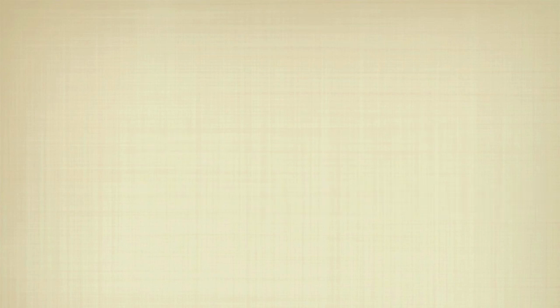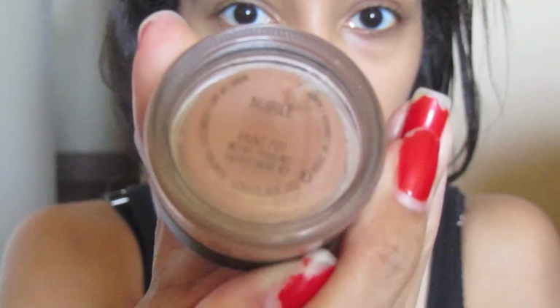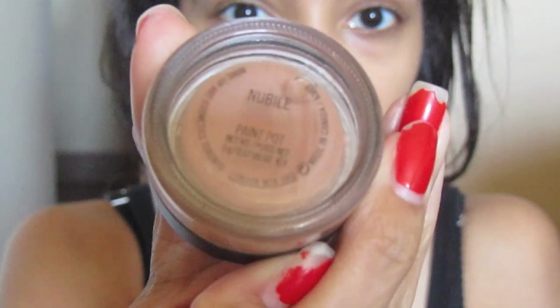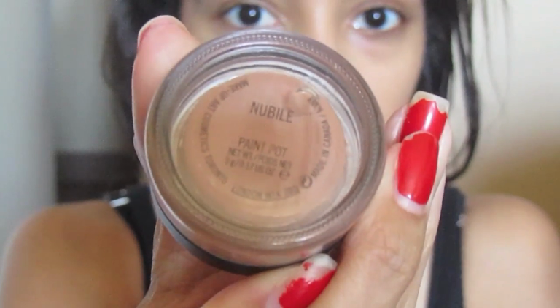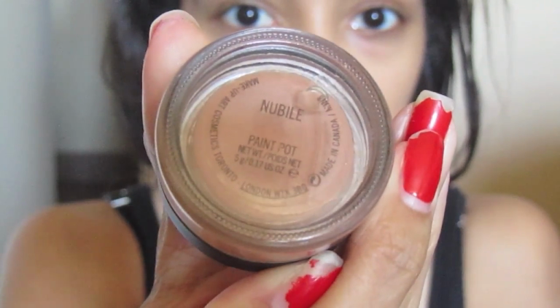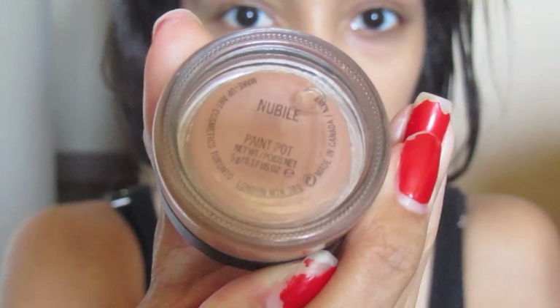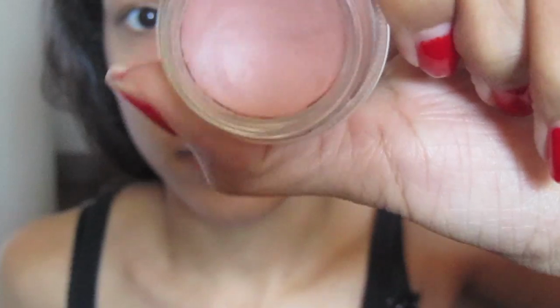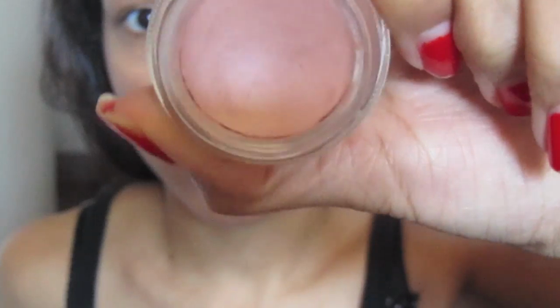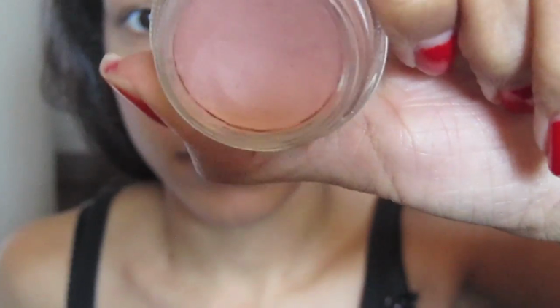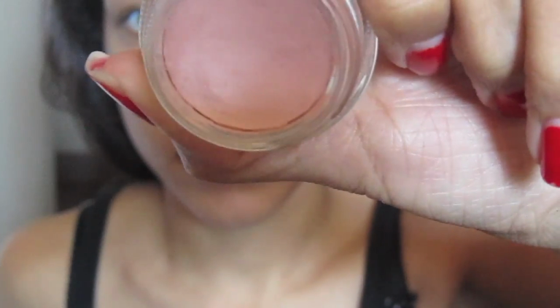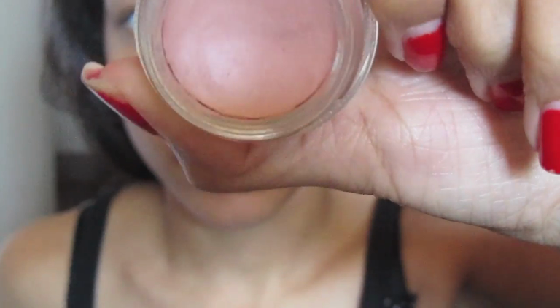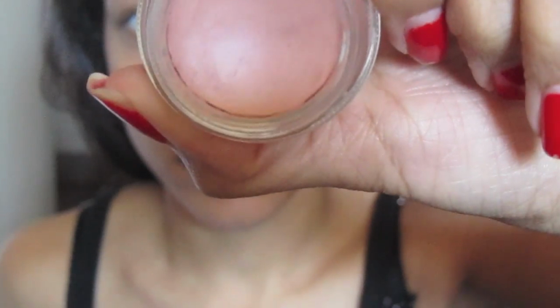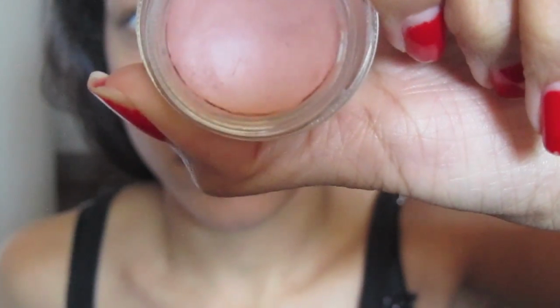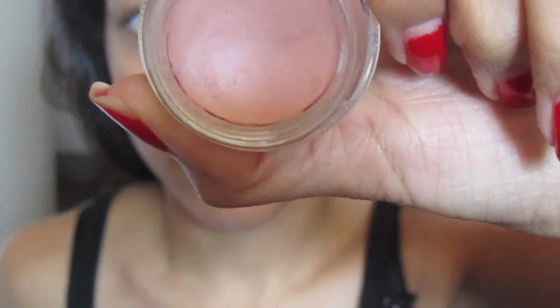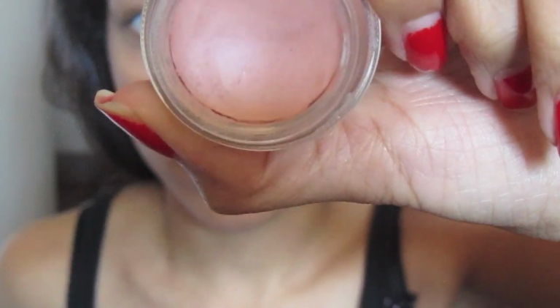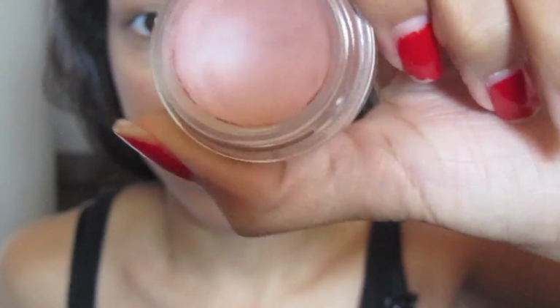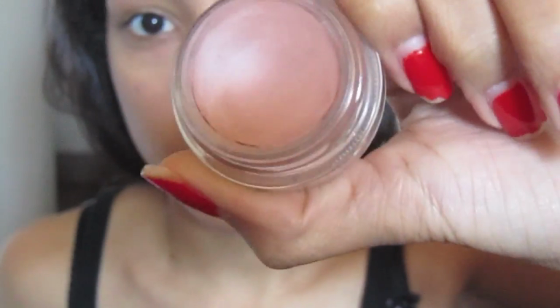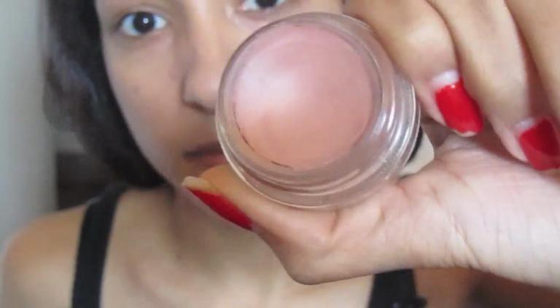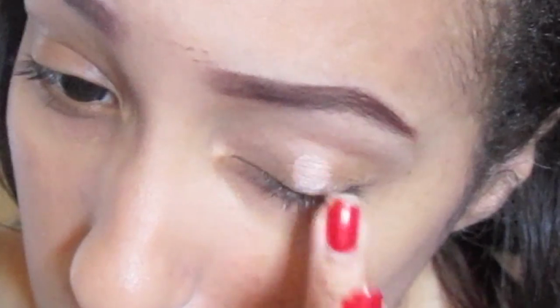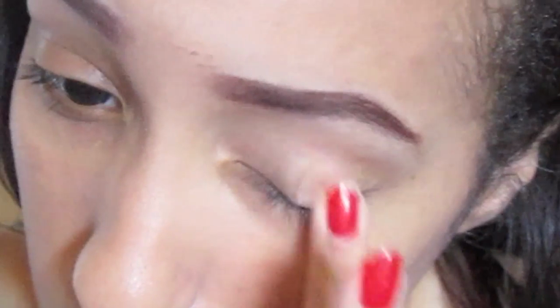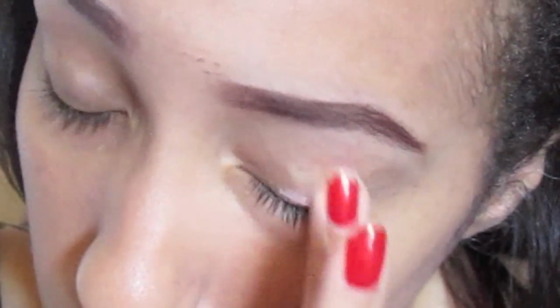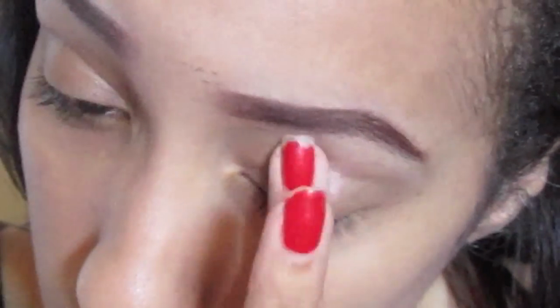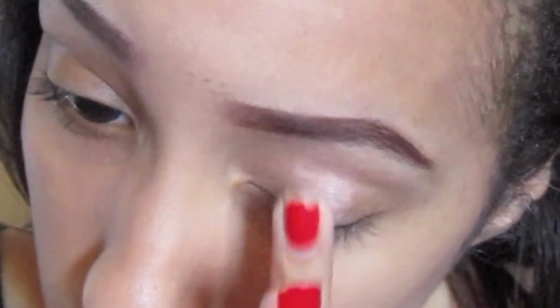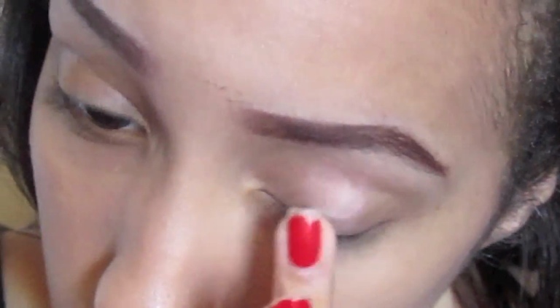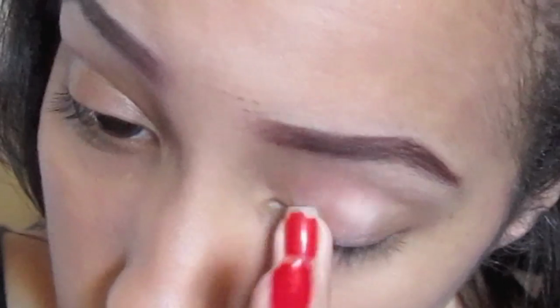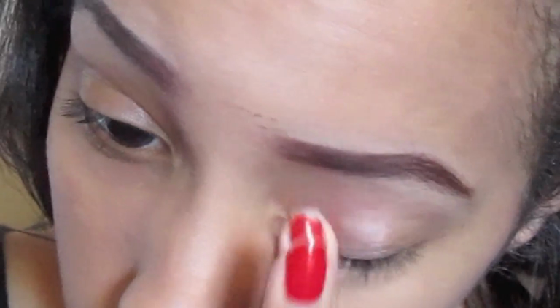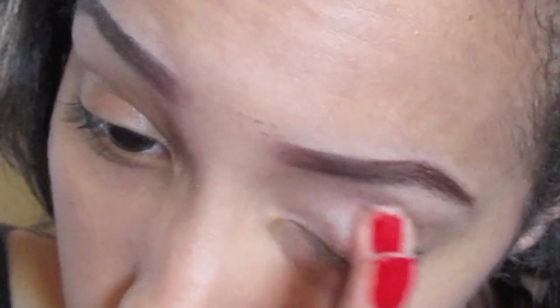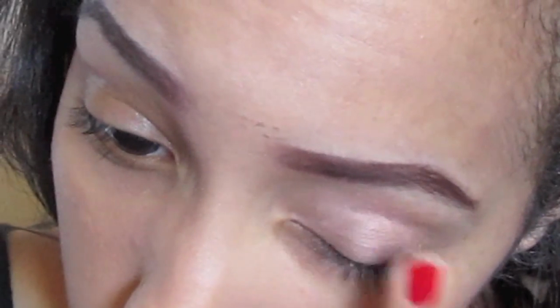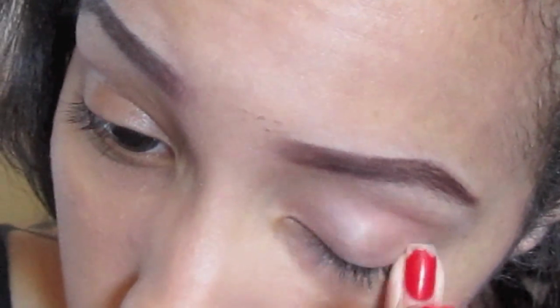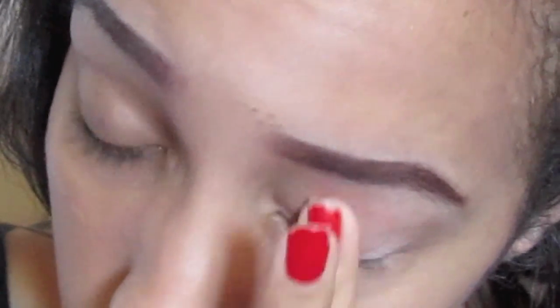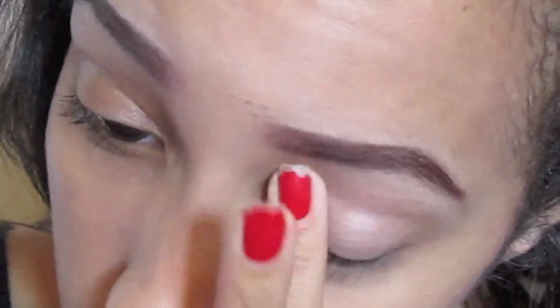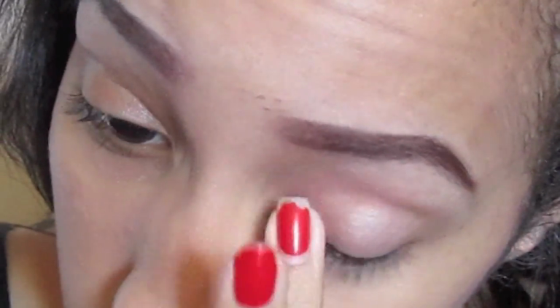Hey guys! Start off by using your favorite base or primer and put that all over your eyelid up to your brow bone.